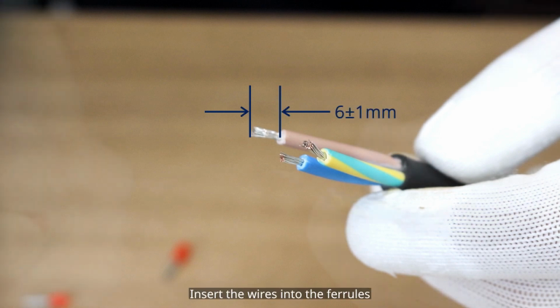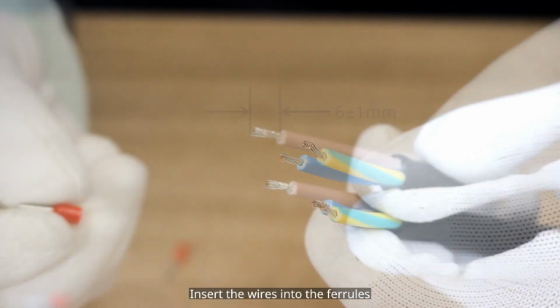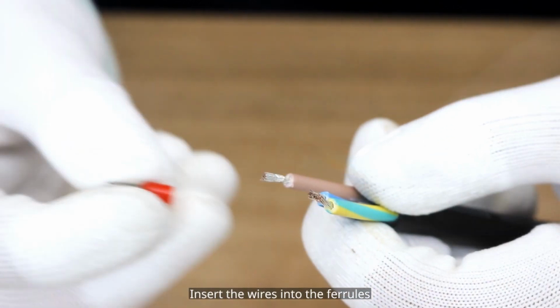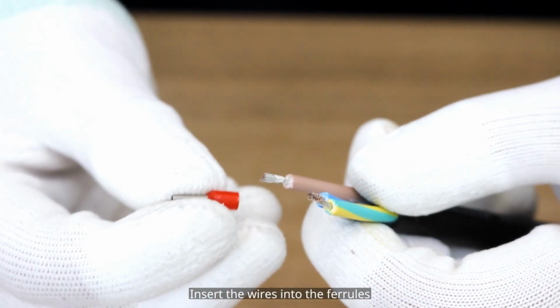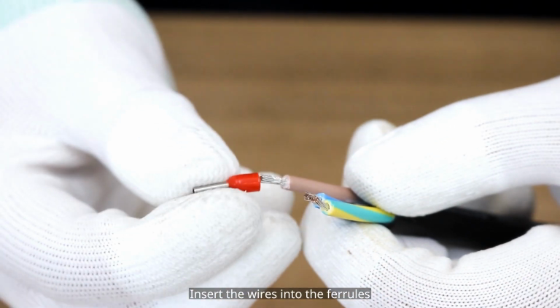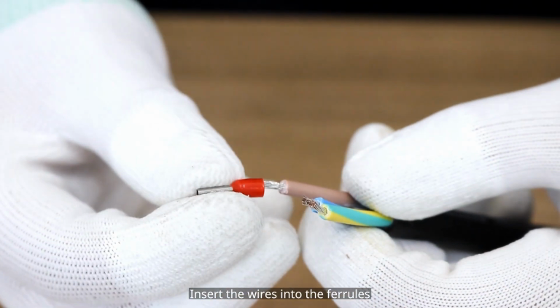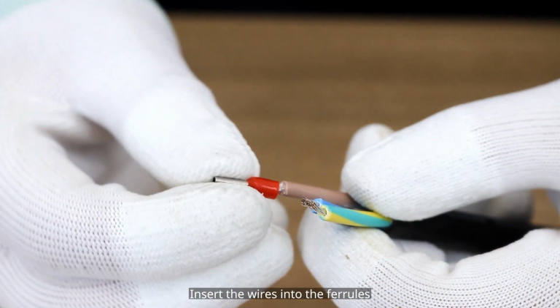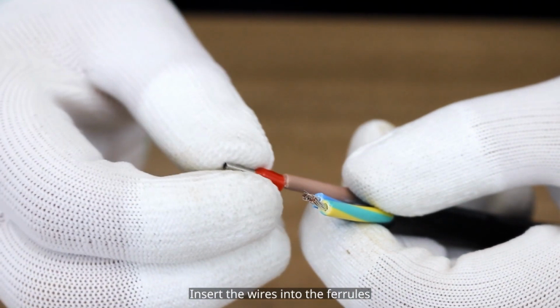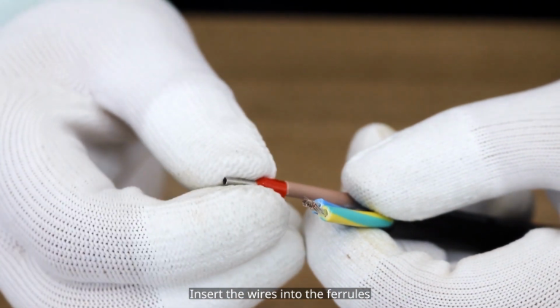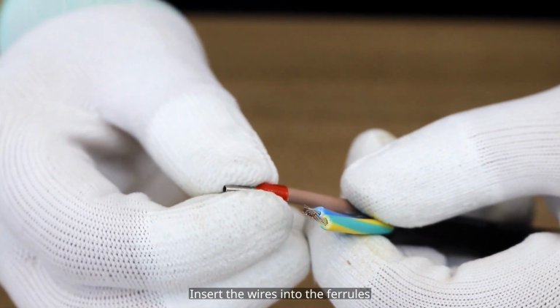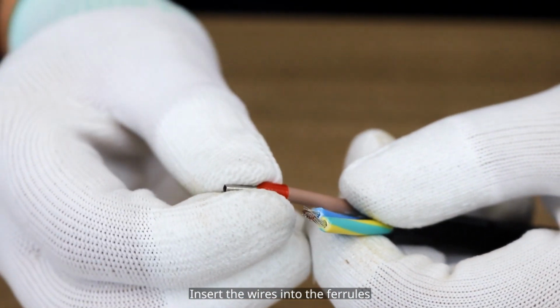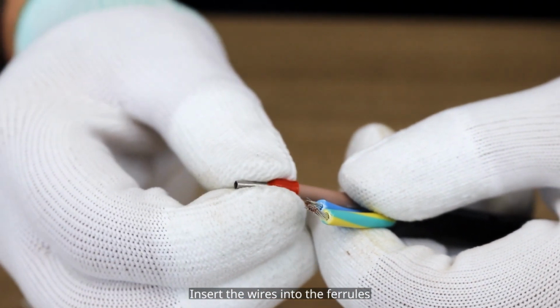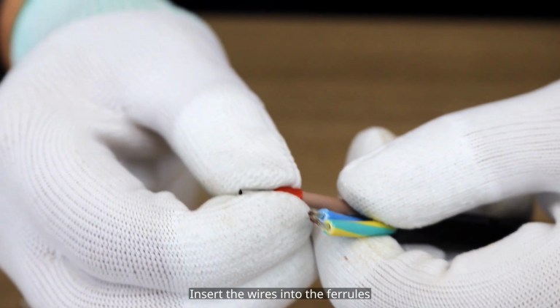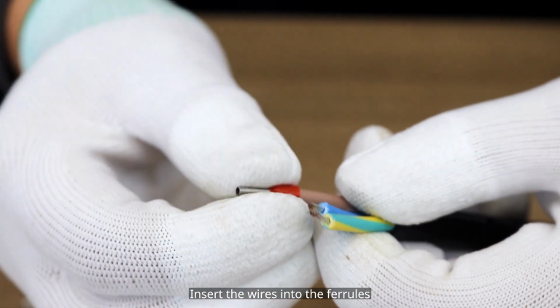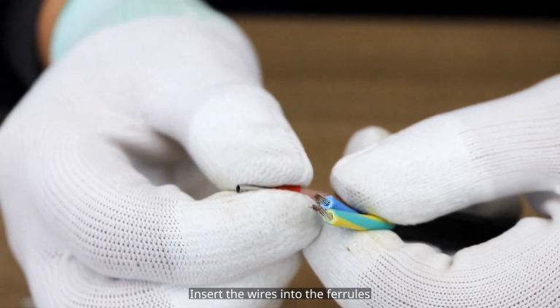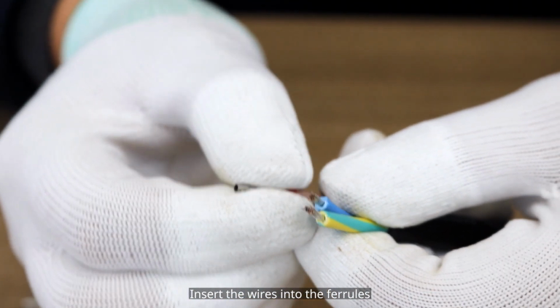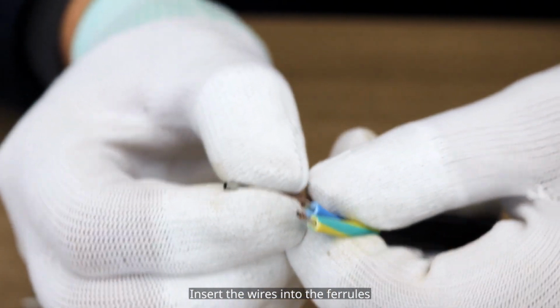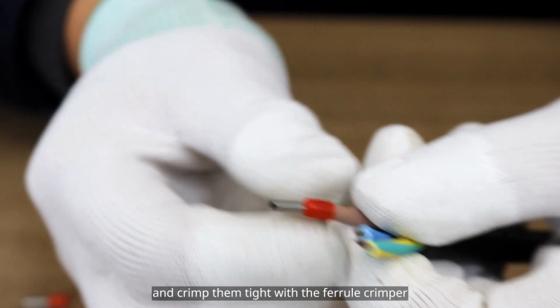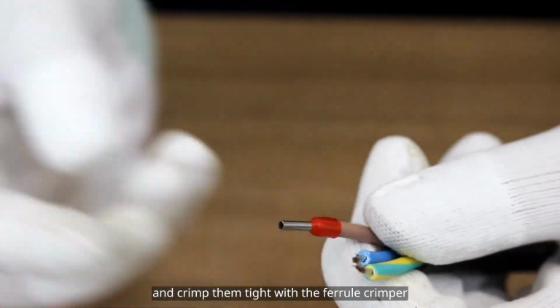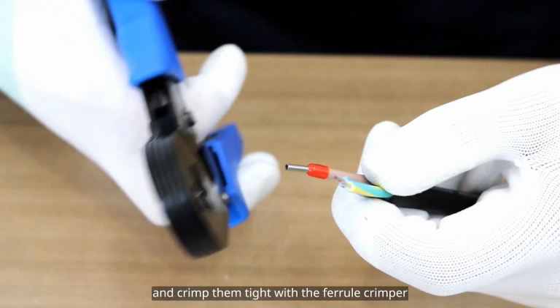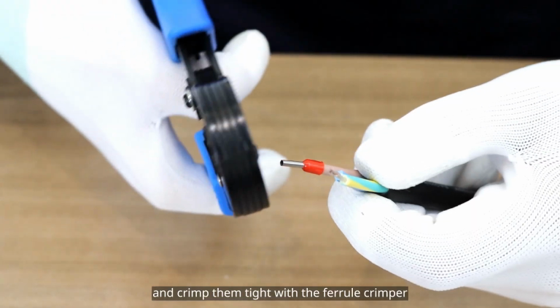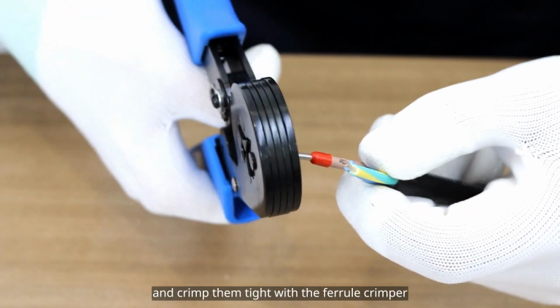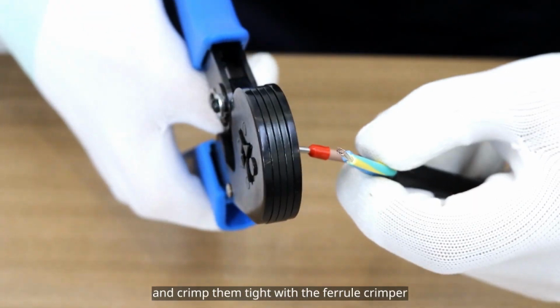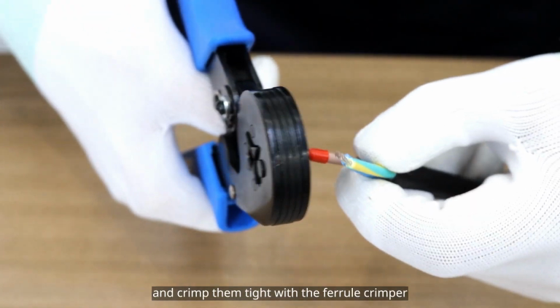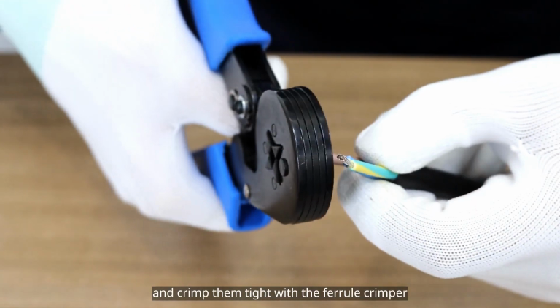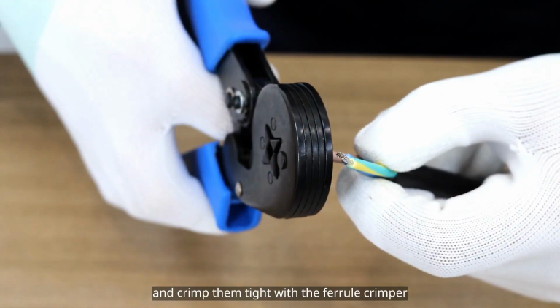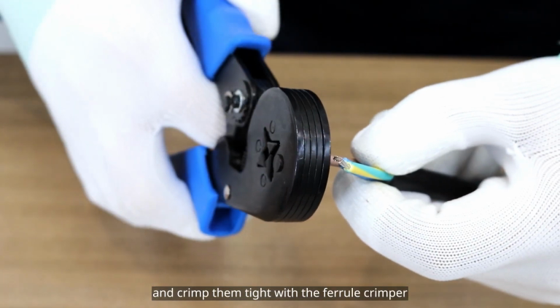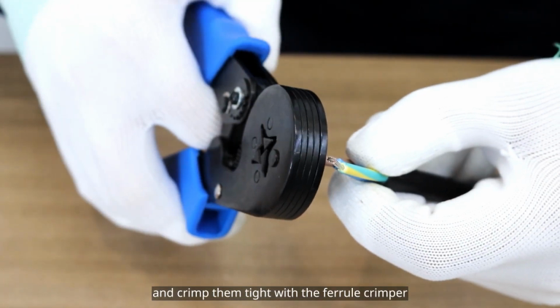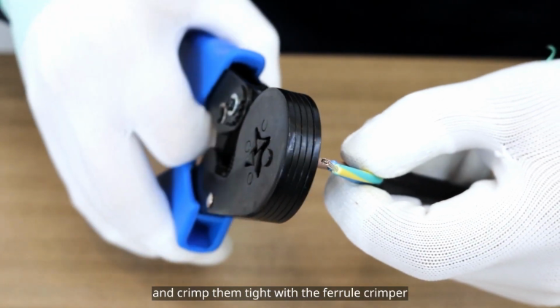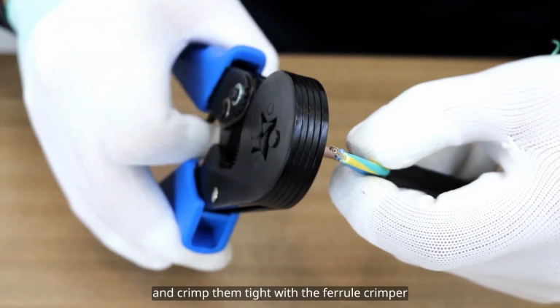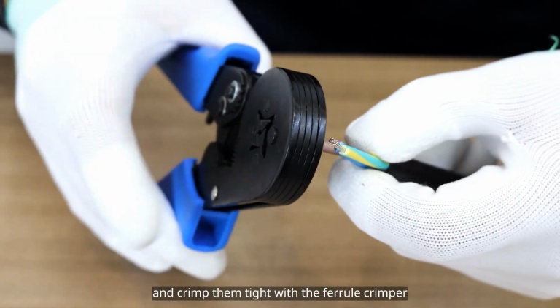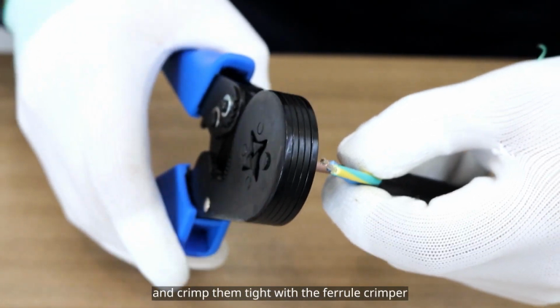Insert the wires into the ferrules and crimp them tight with the ferrule crimper.